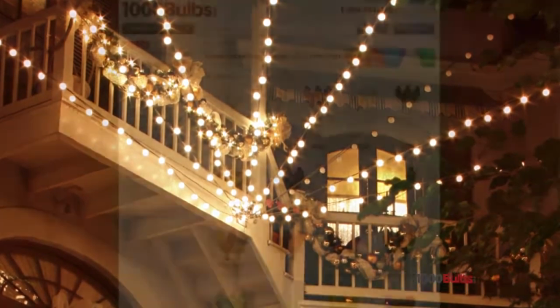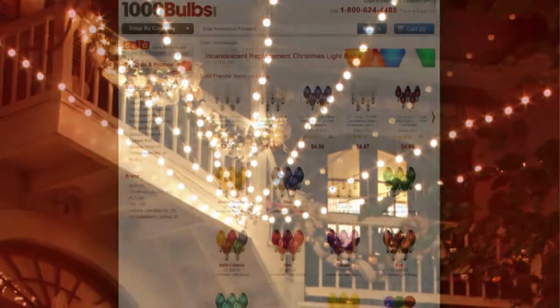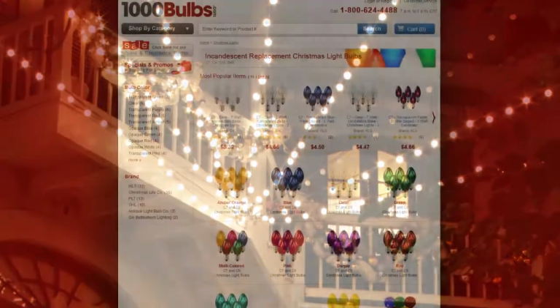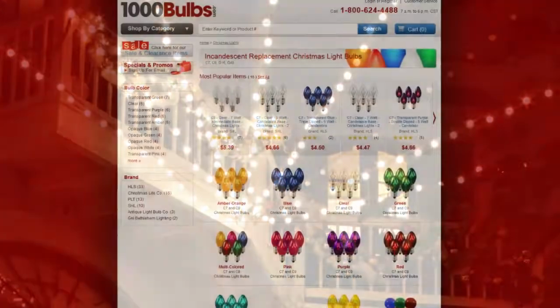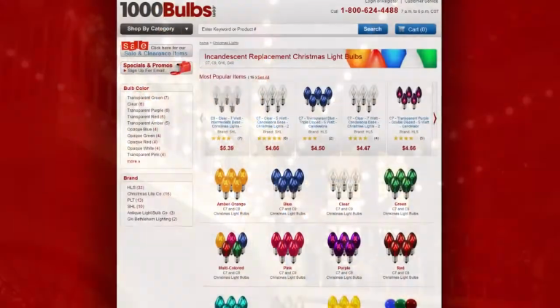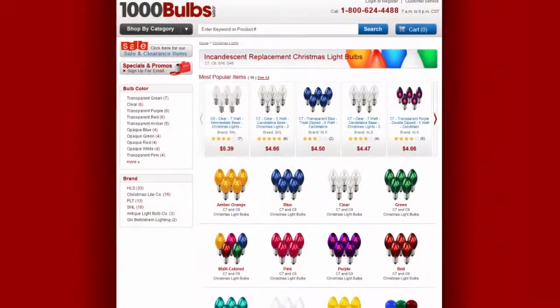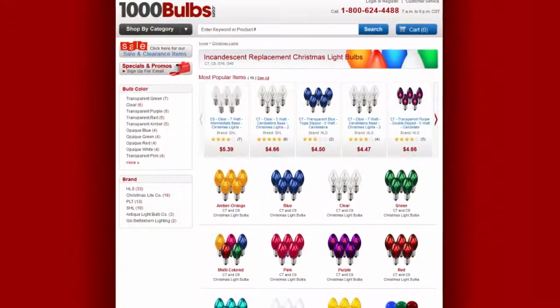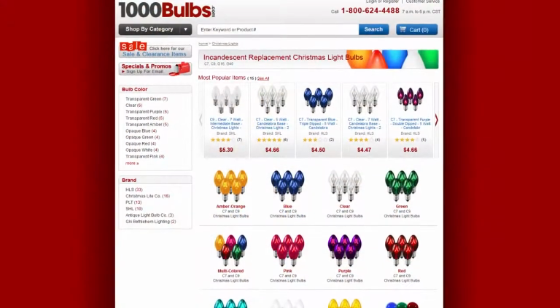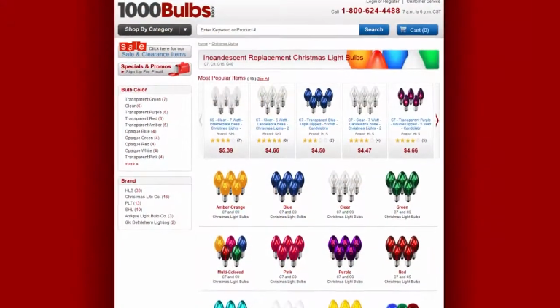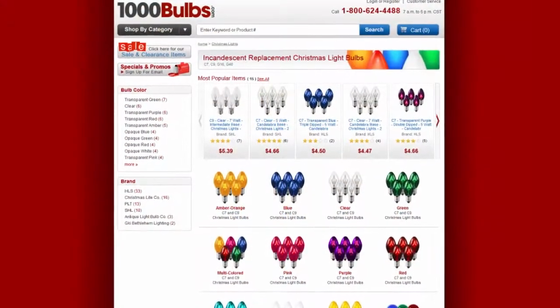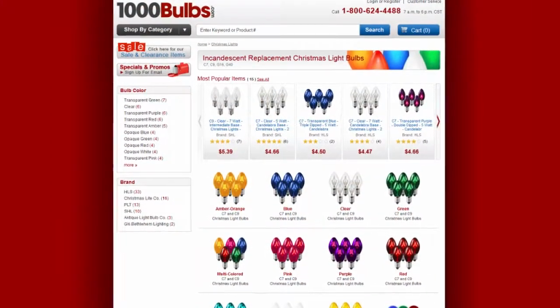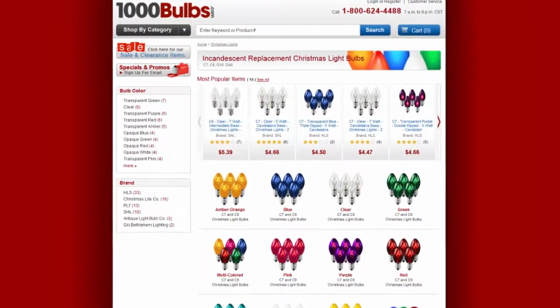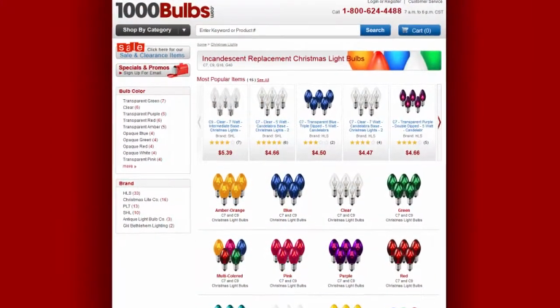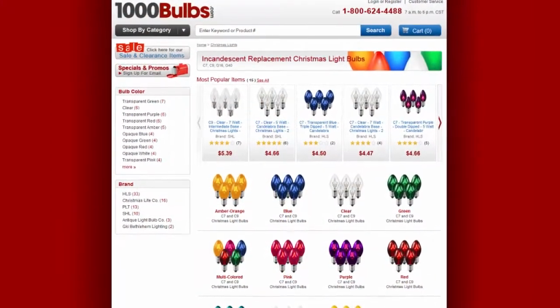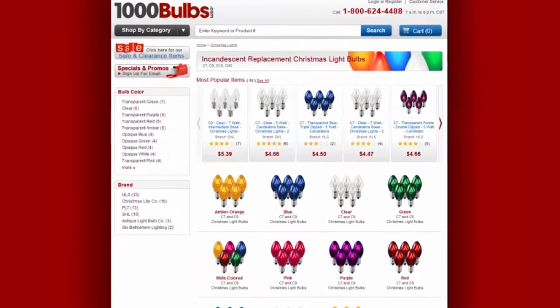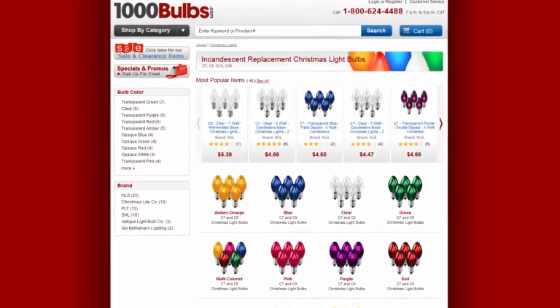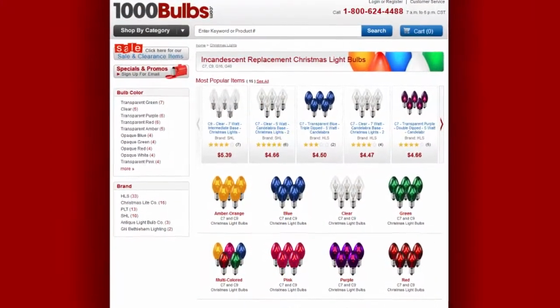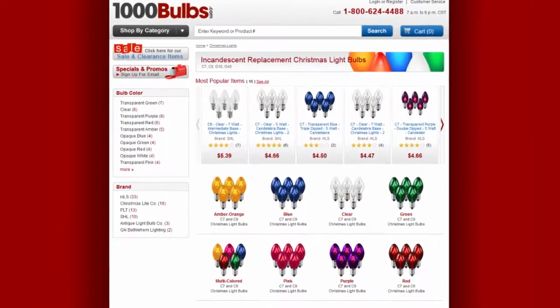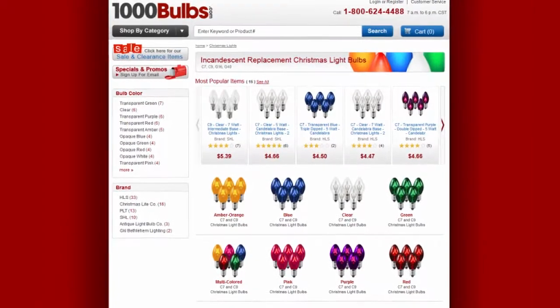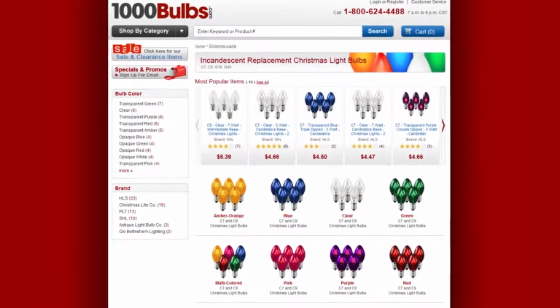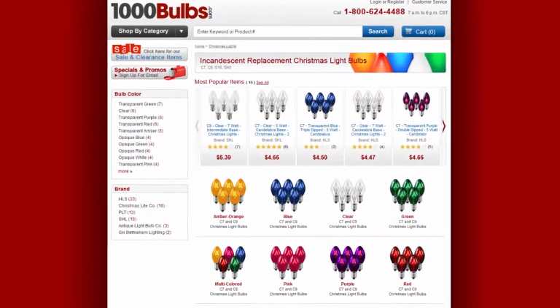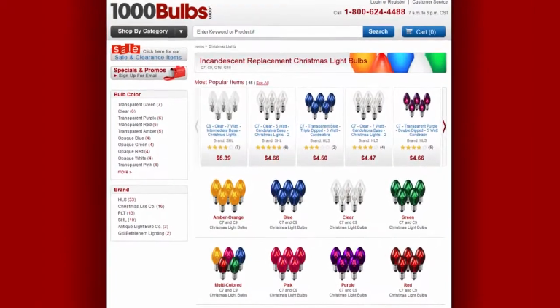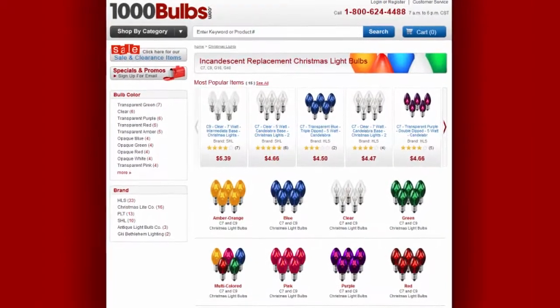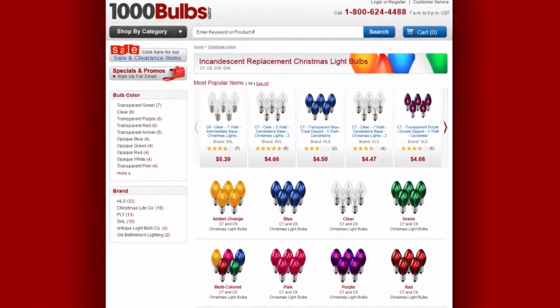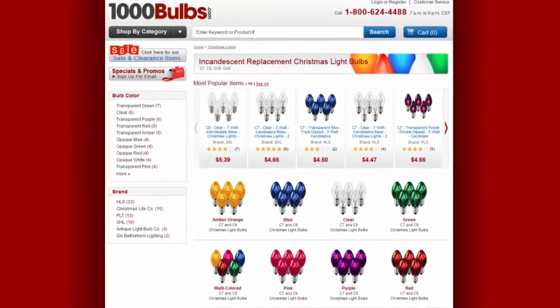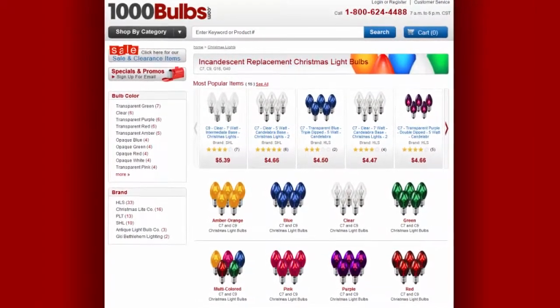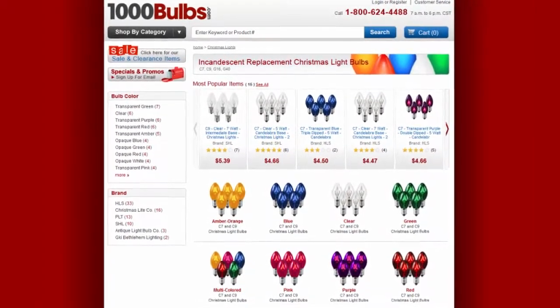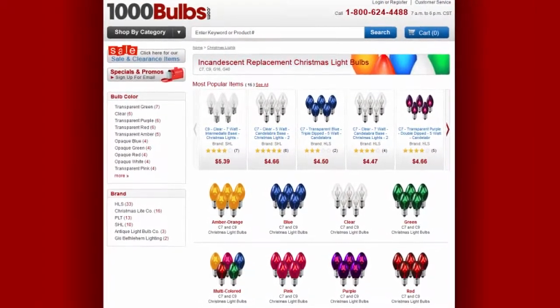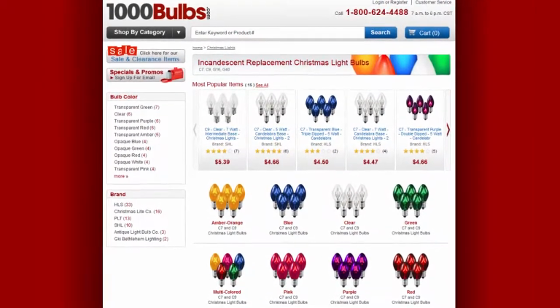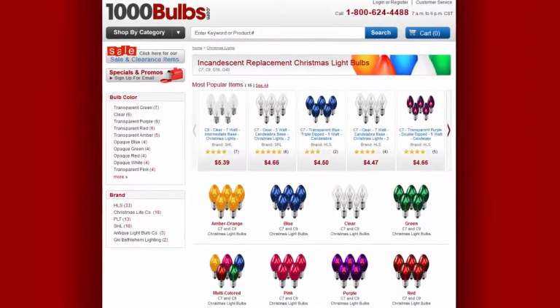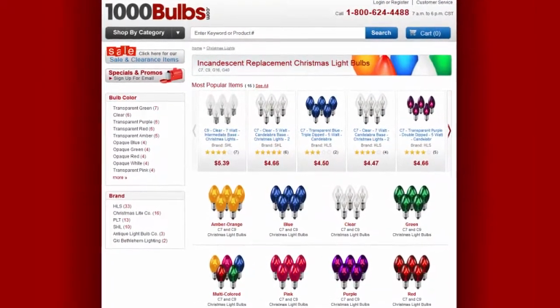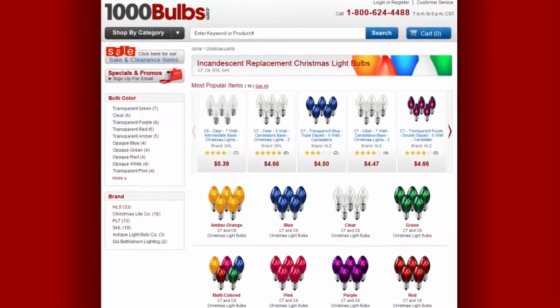For Christmas lights, trees, and all your holiday decorating needs, visit 1000bulbs.com.